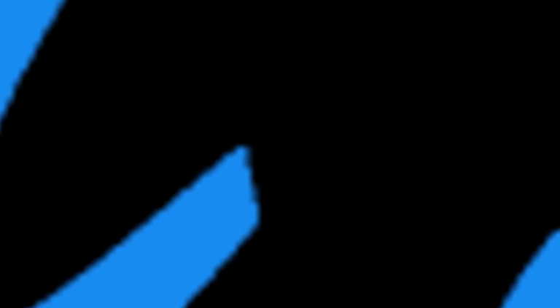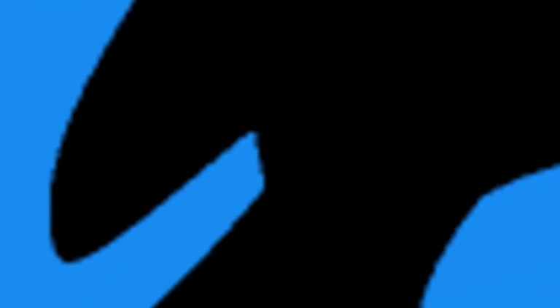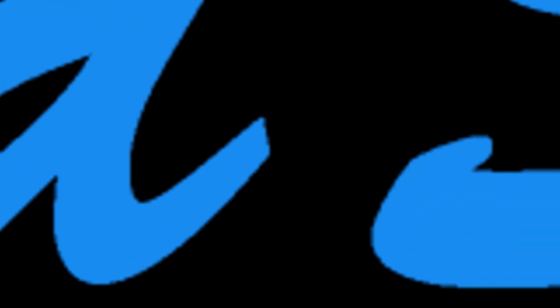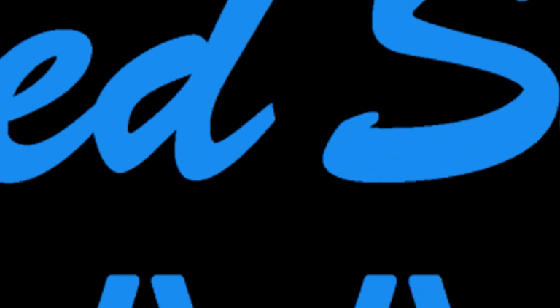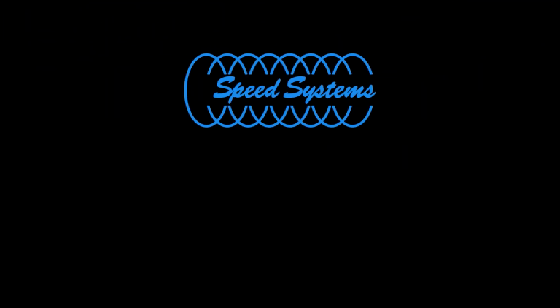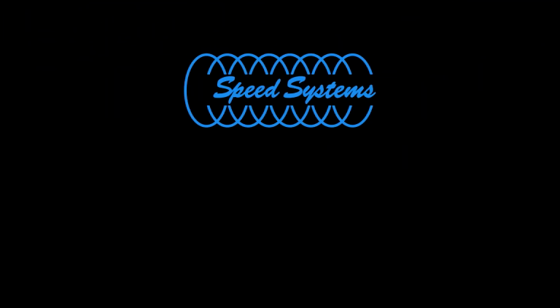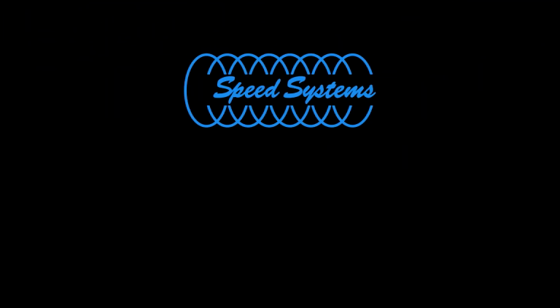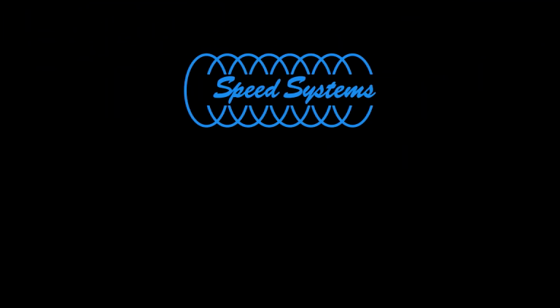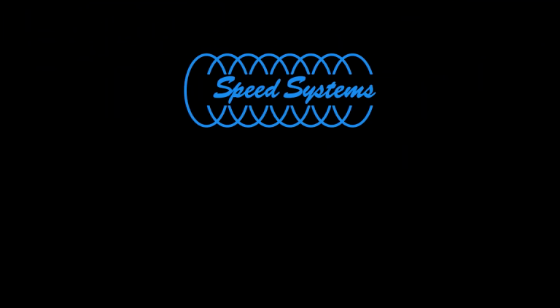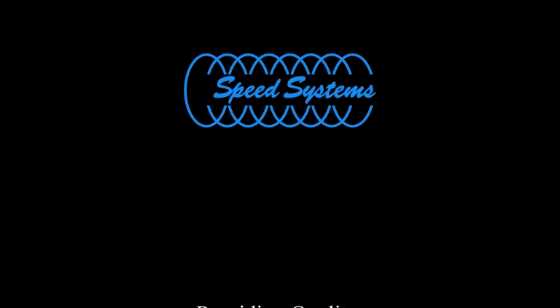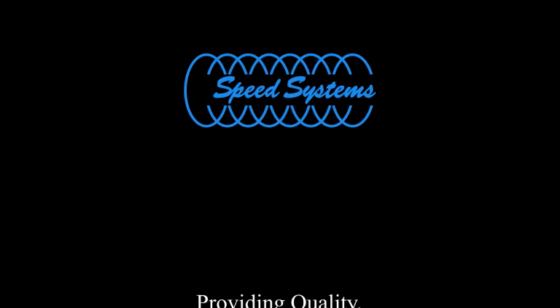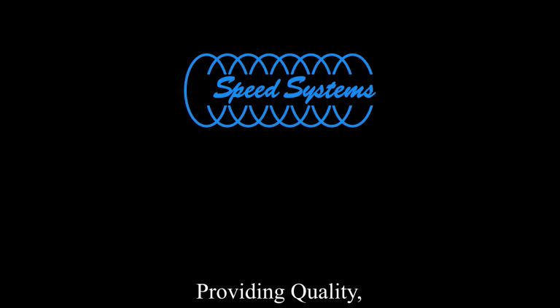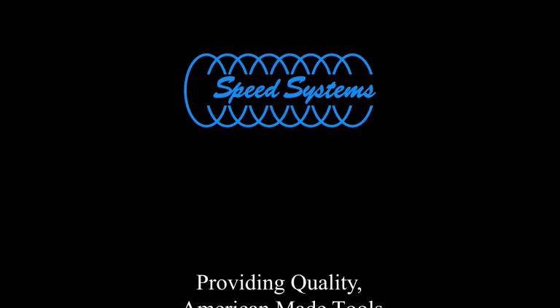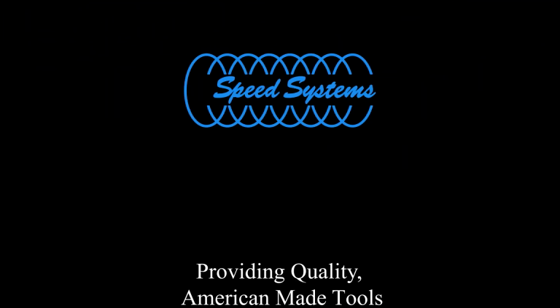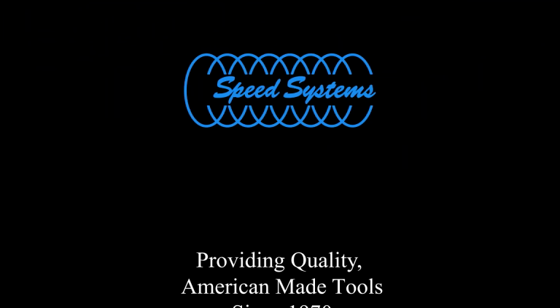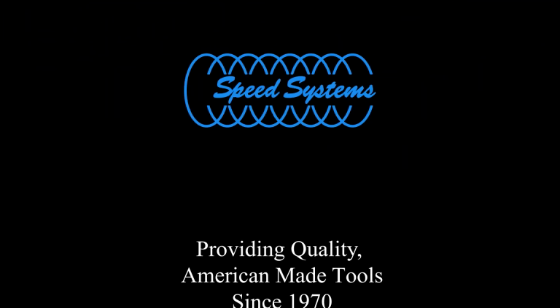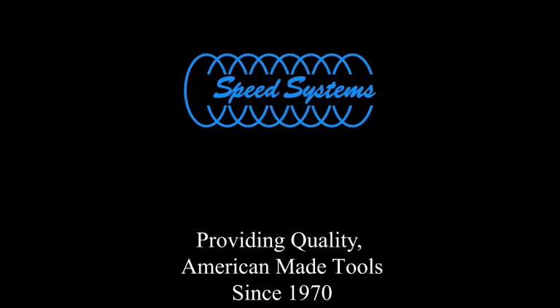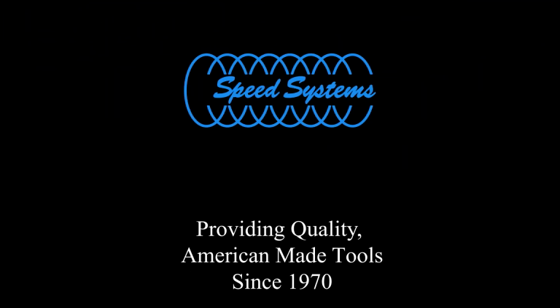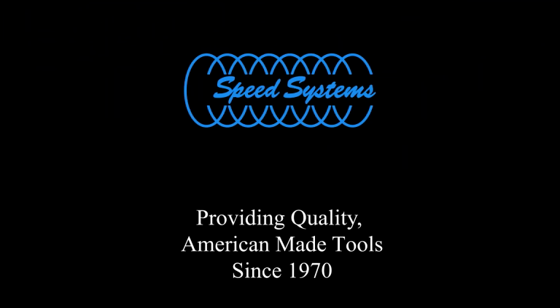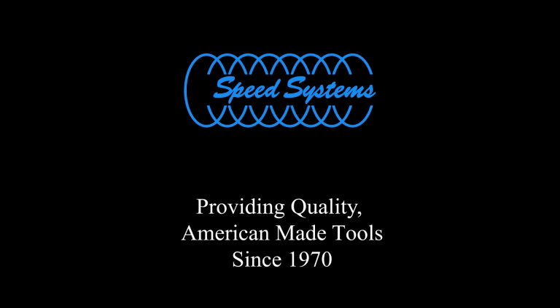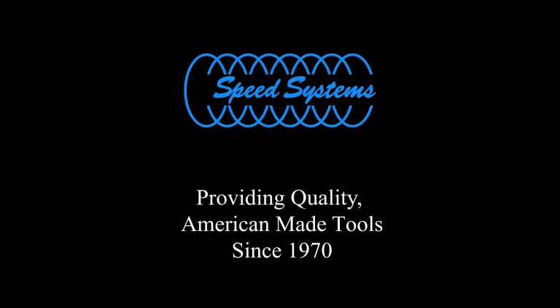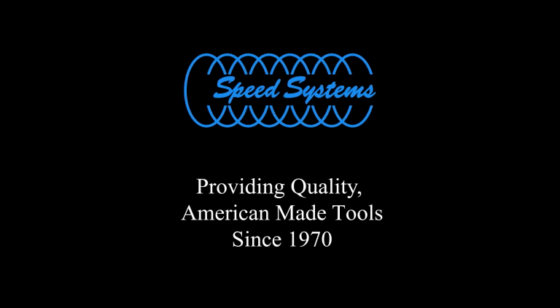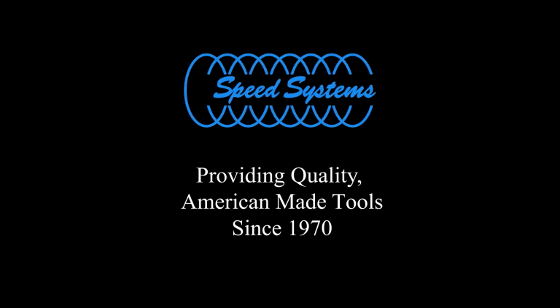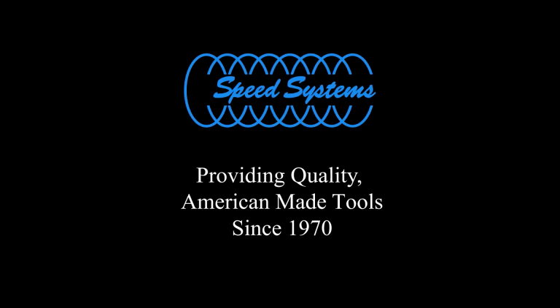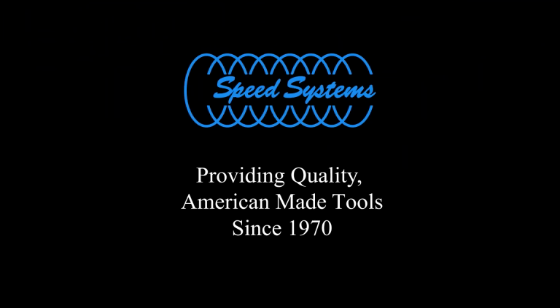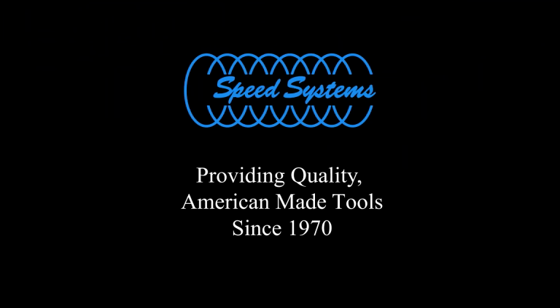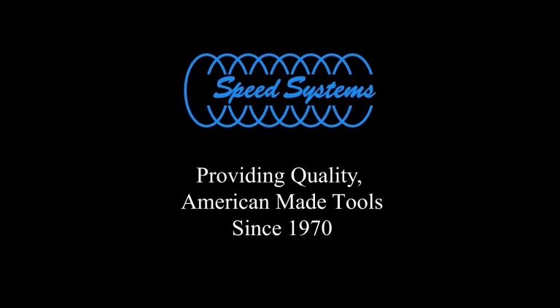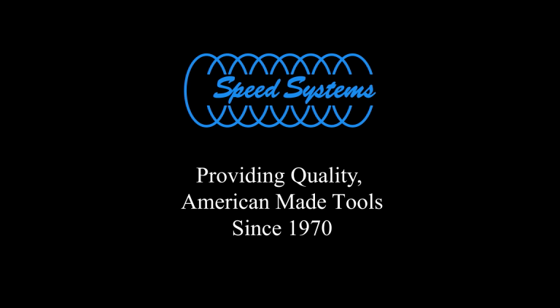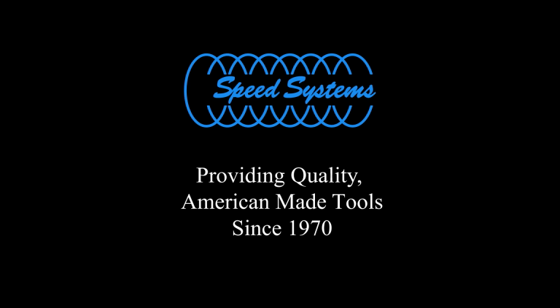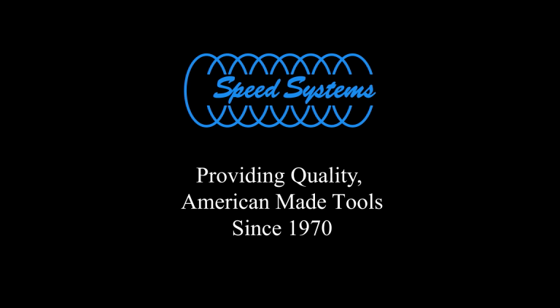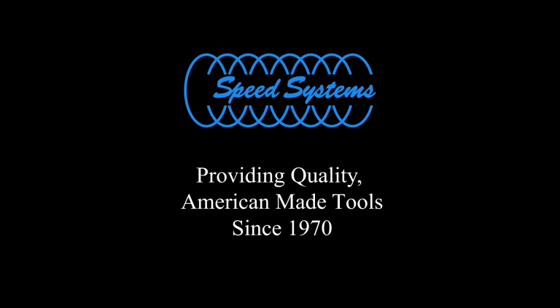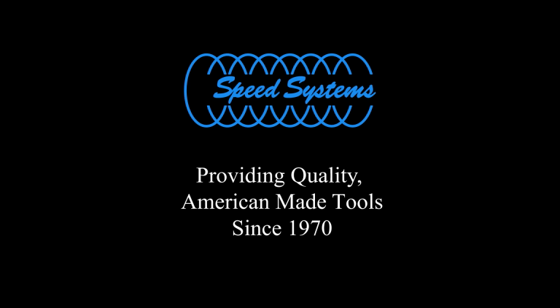Speed Systems — providing quality, American-made tools since 1970.